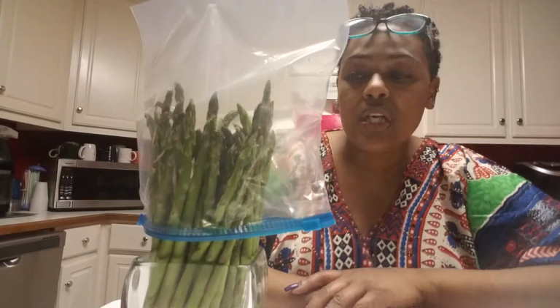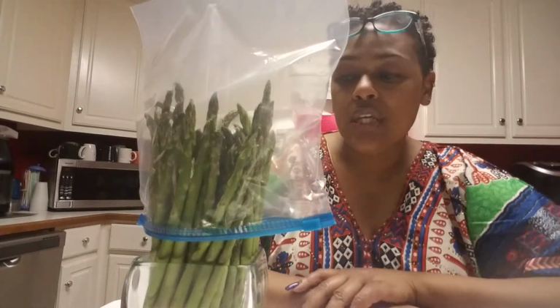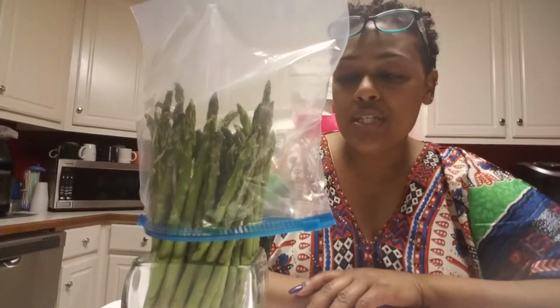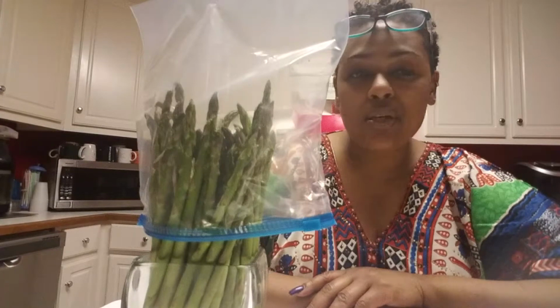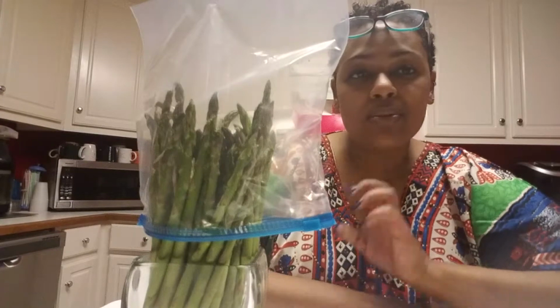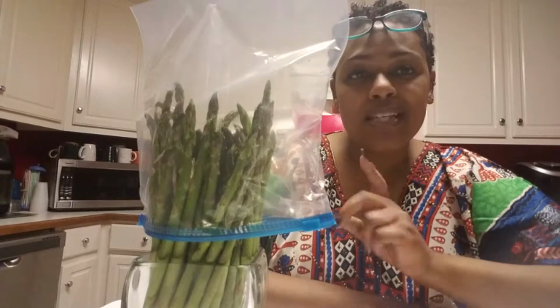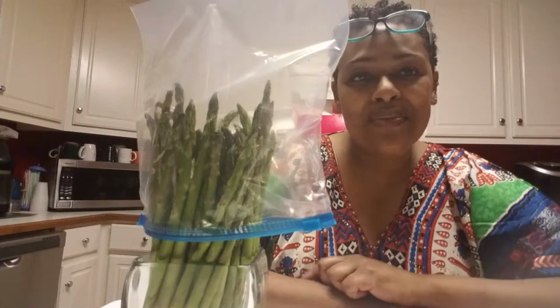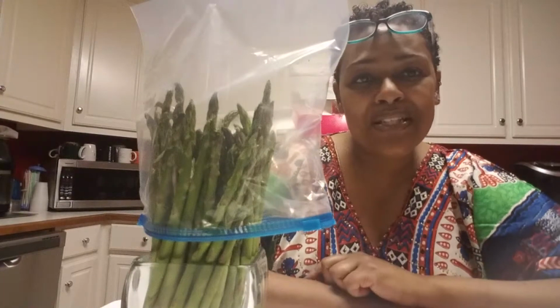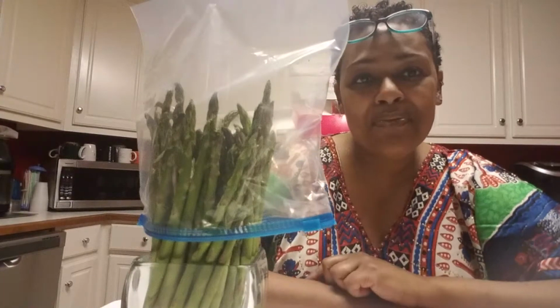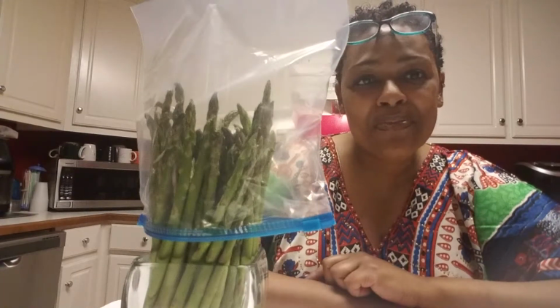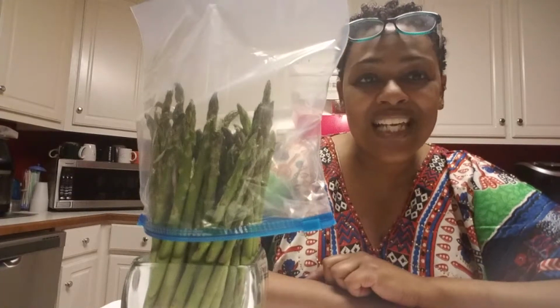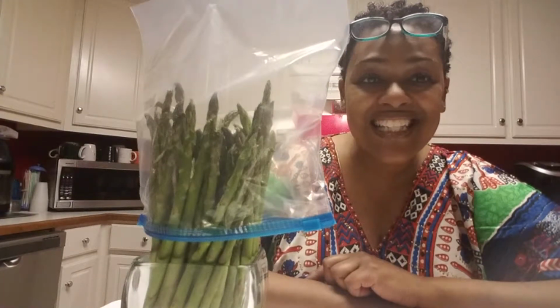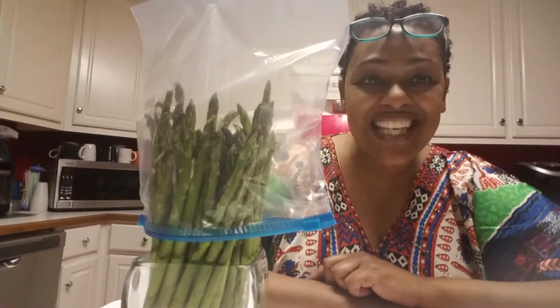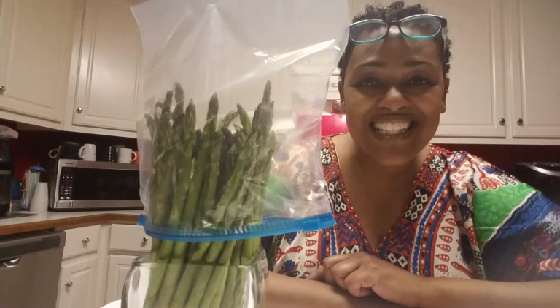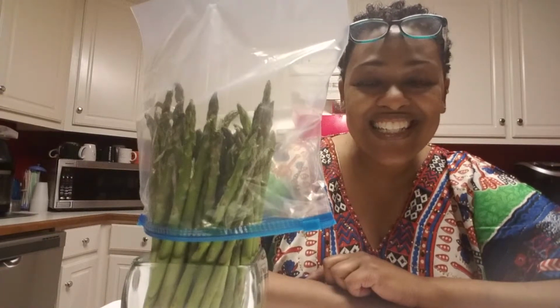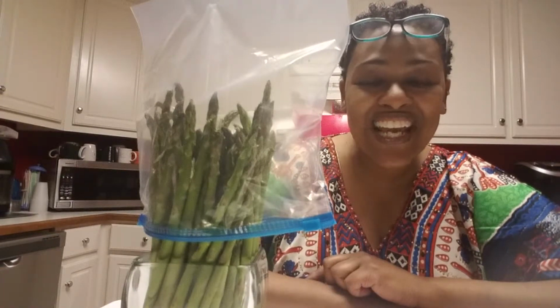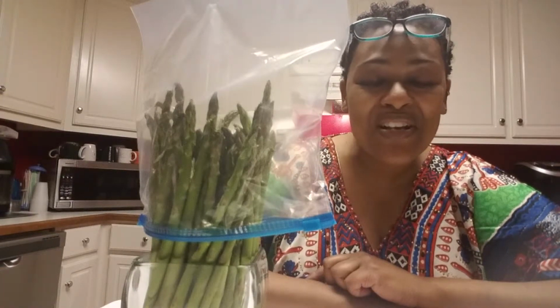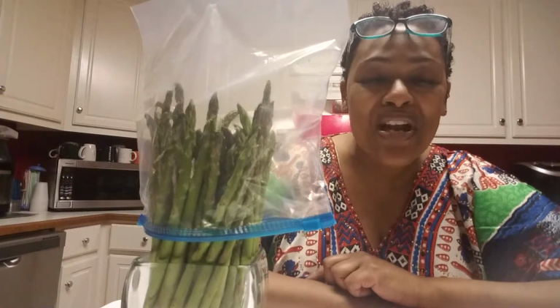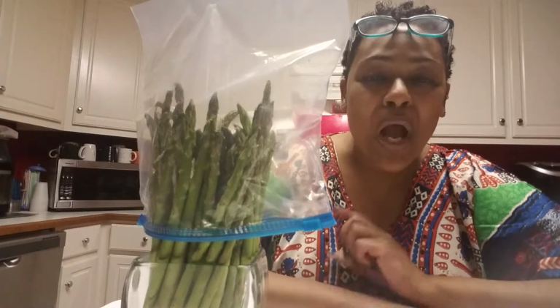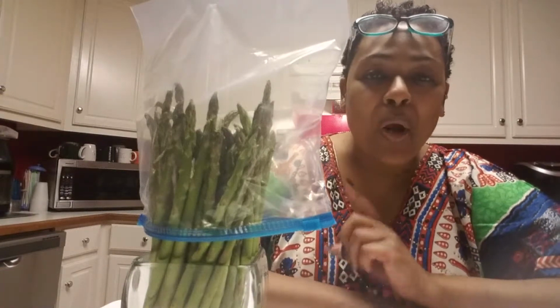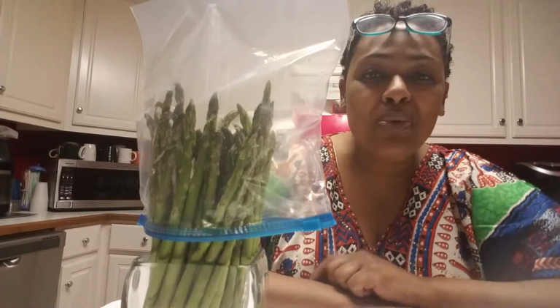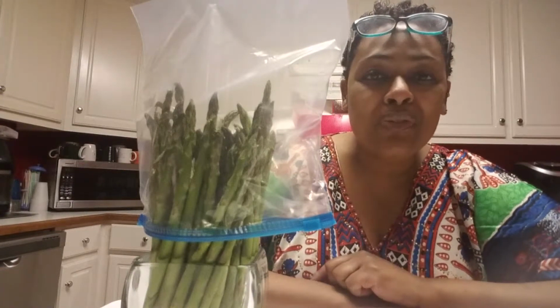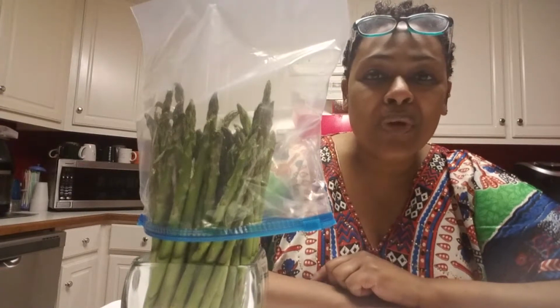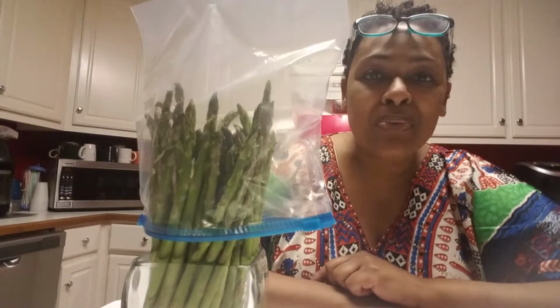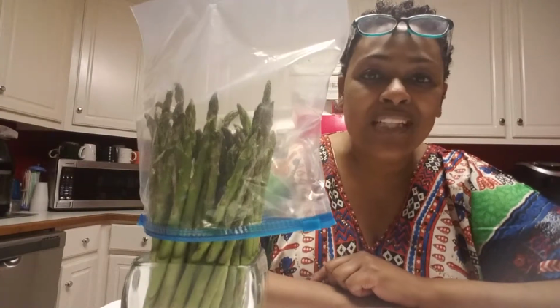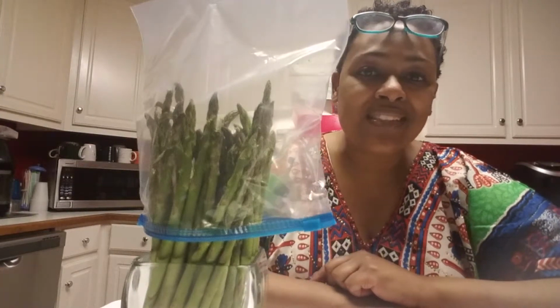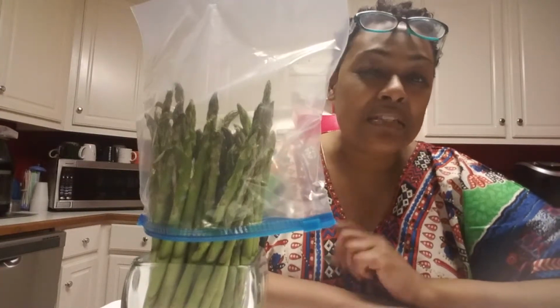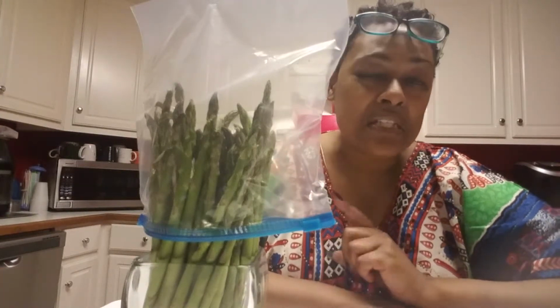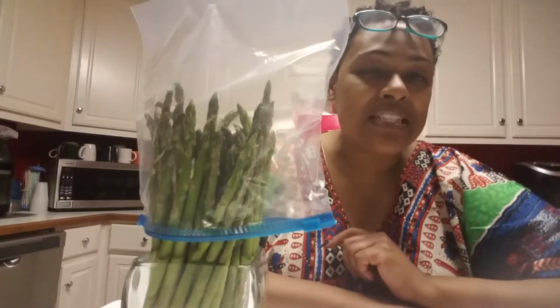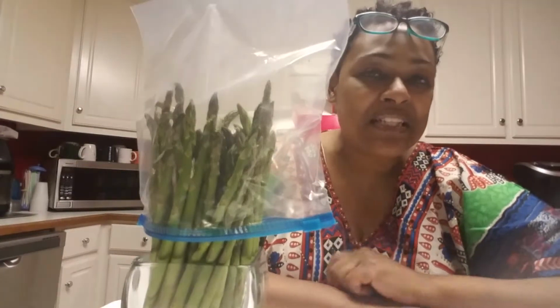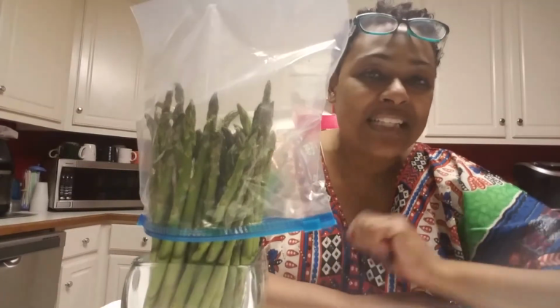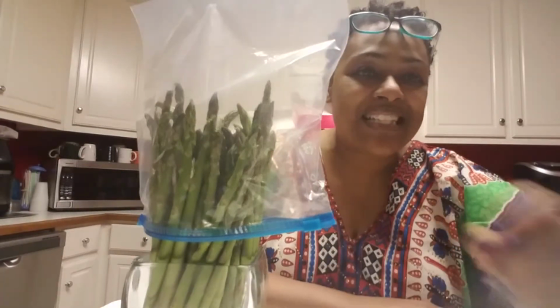That's my tip from Sassy's Kitchen today. I hope you have a great weekend — until I see you next time.